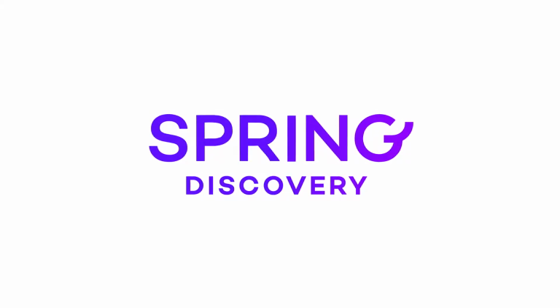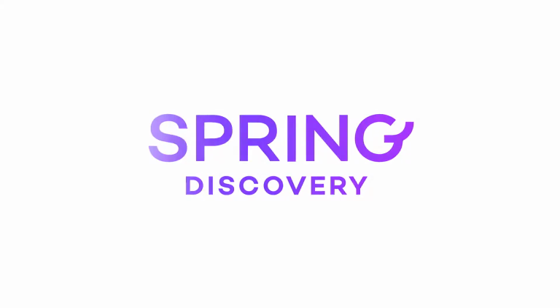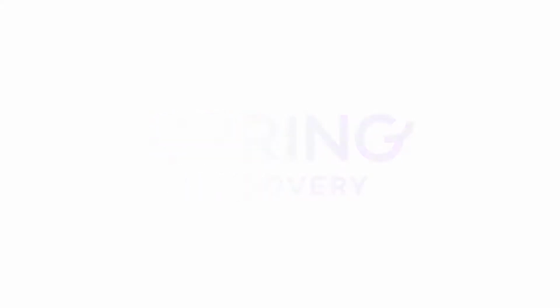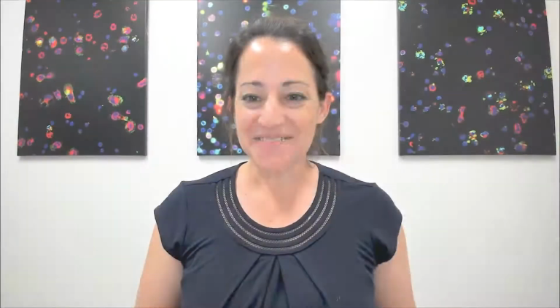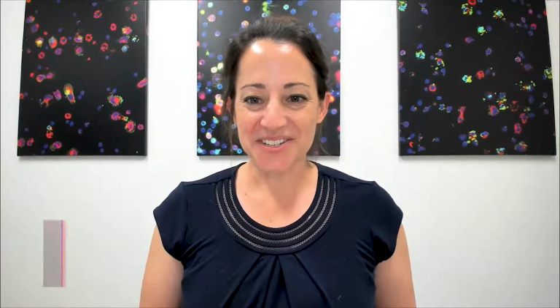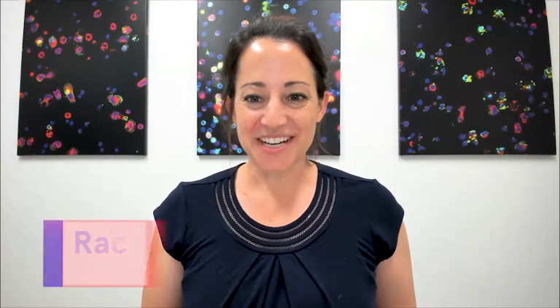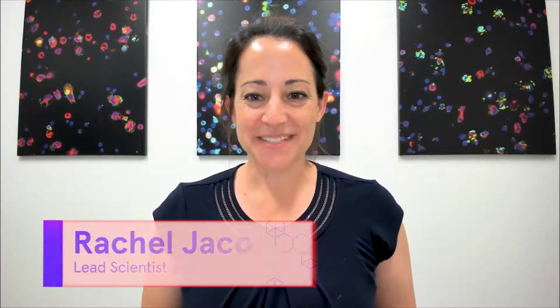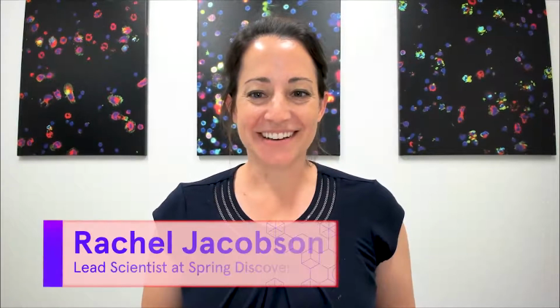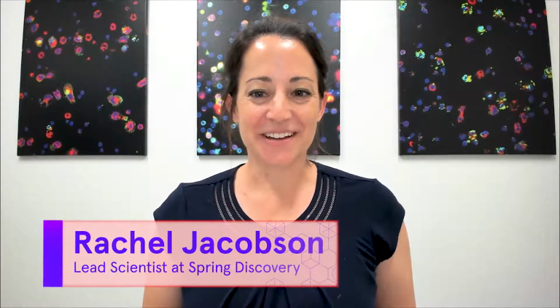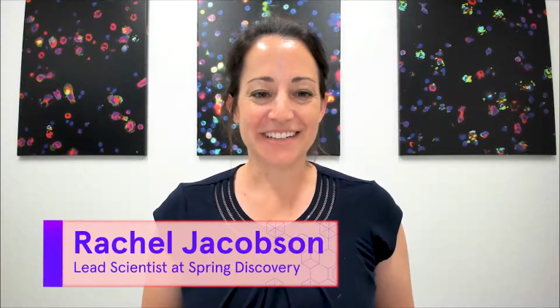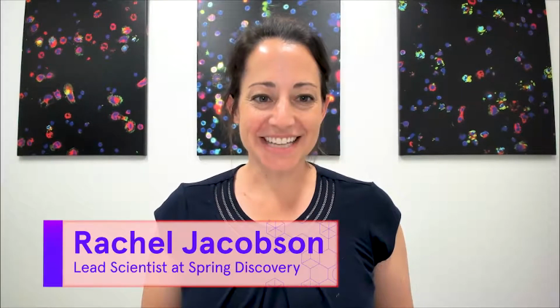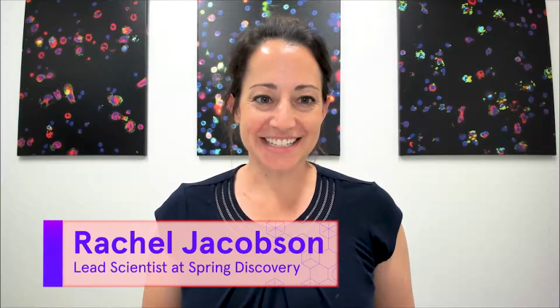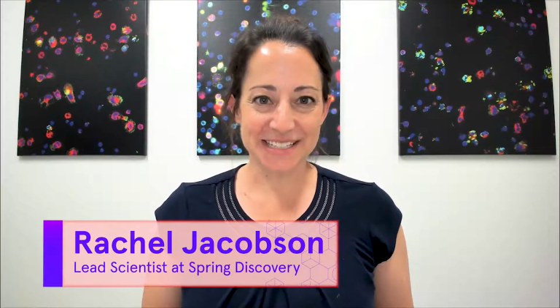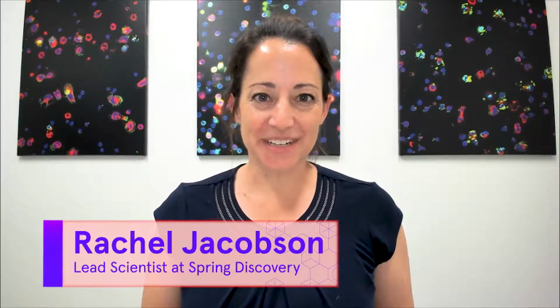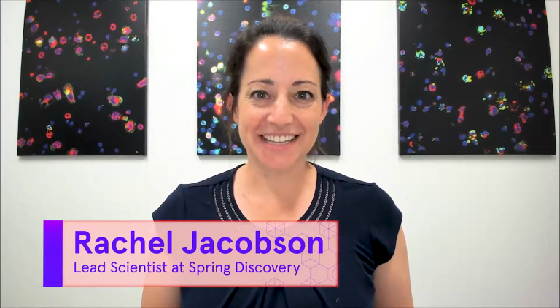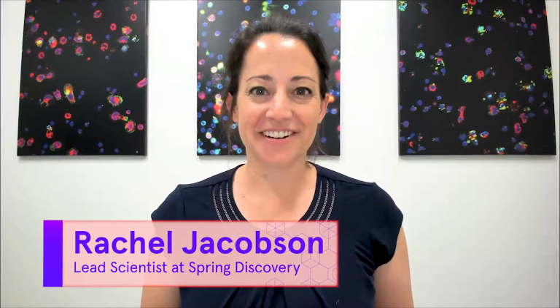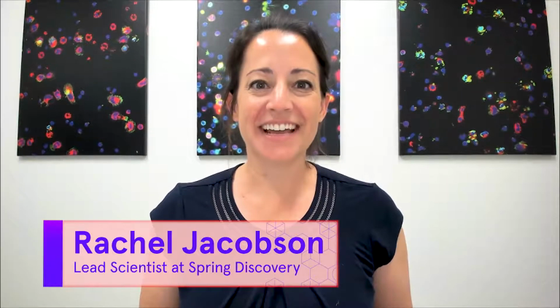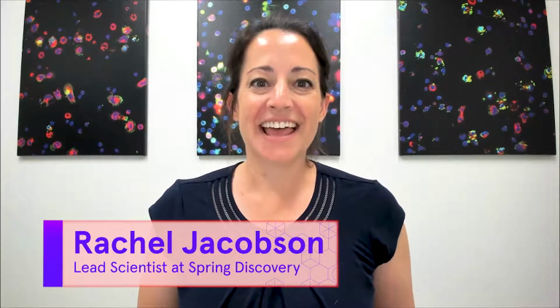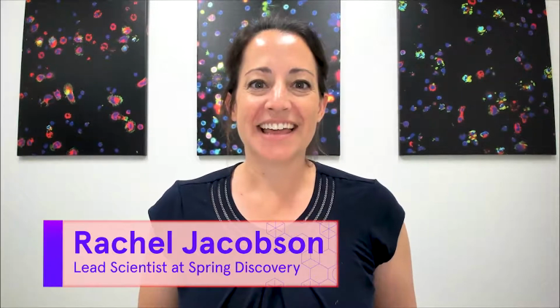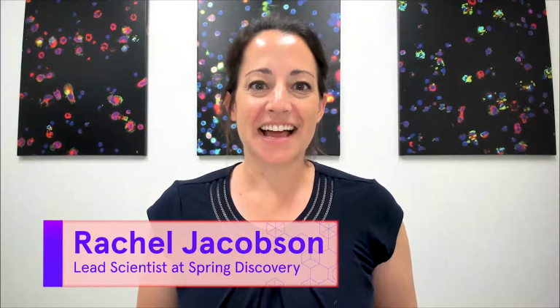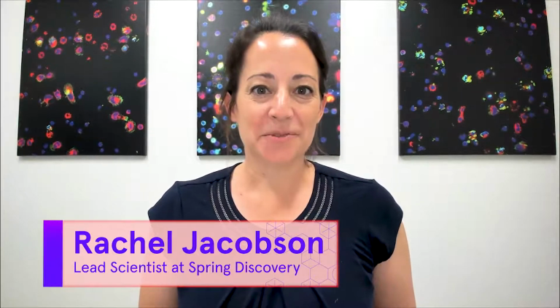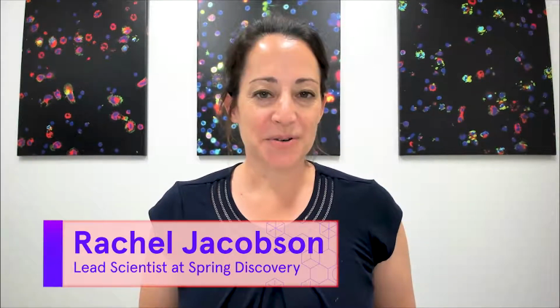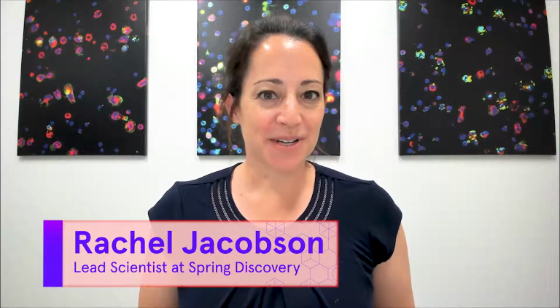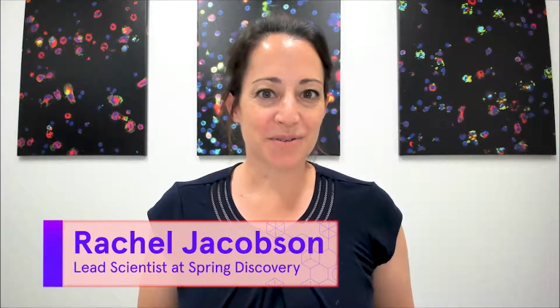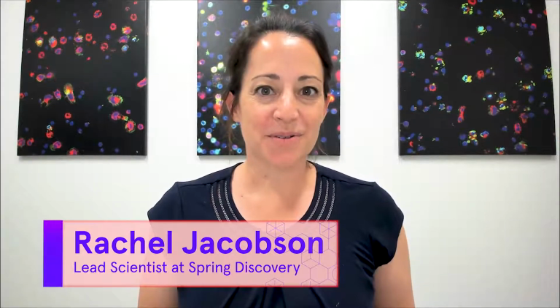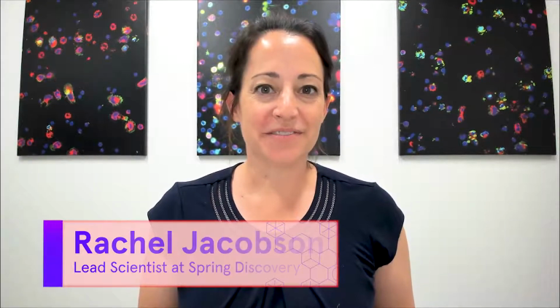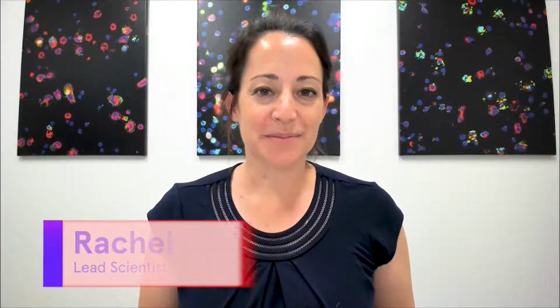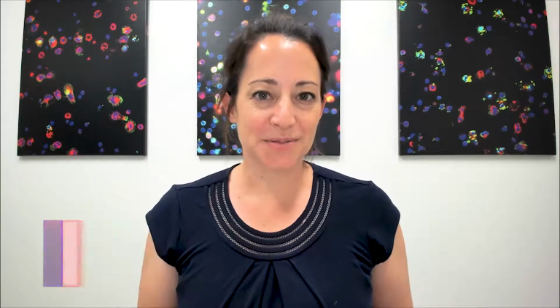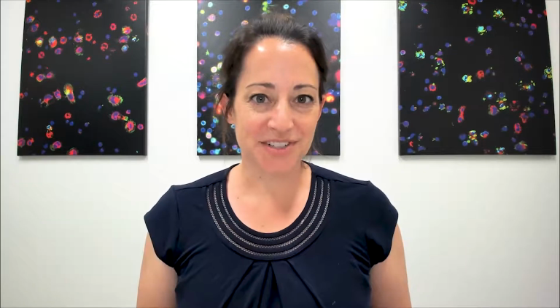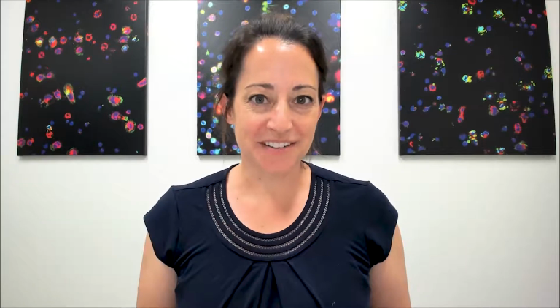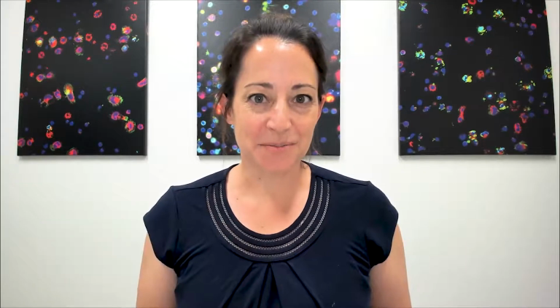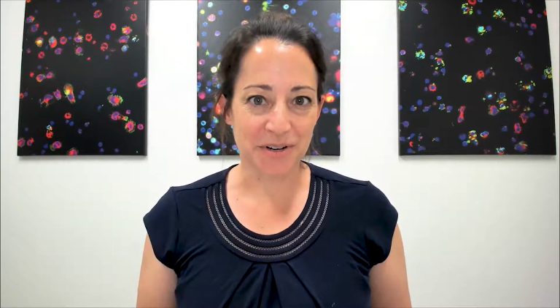Hi, I'm Rachel Jacobson. I am a lead scientist at Spring Discovery, and I am going to walk you through our Inflammasome Drug Discovery program.